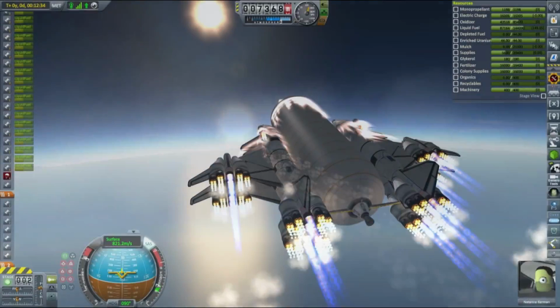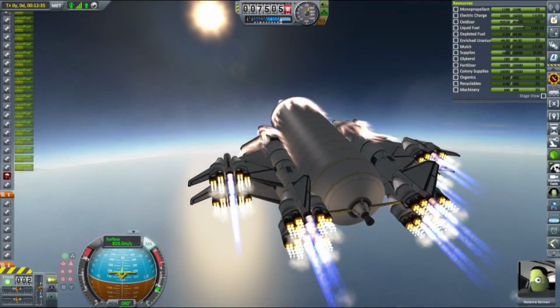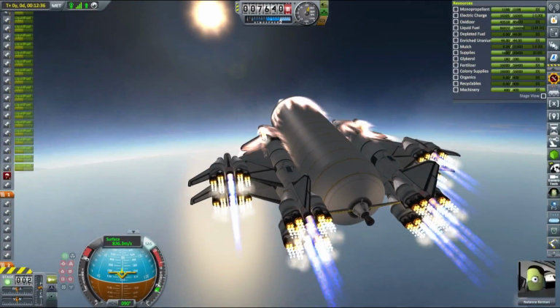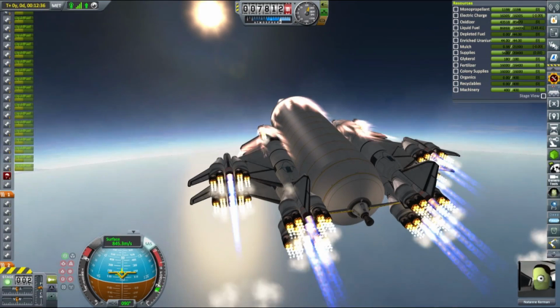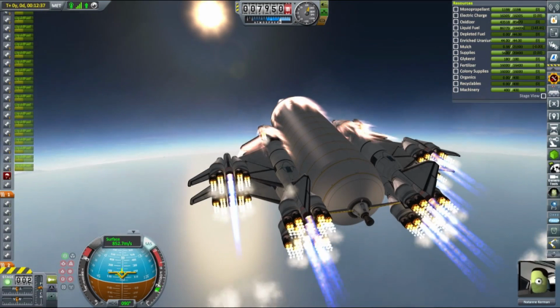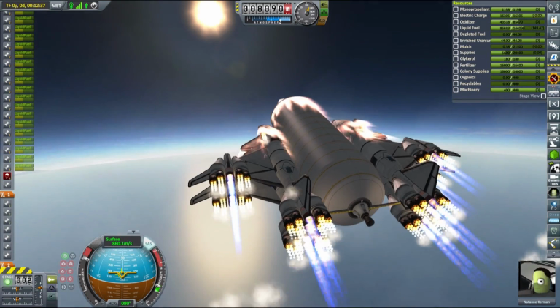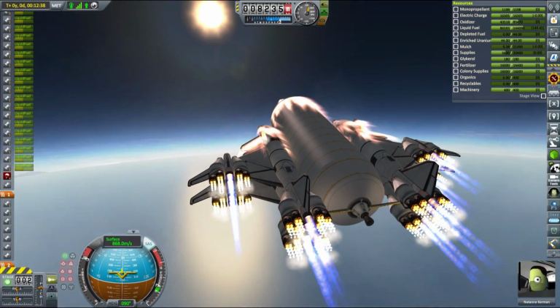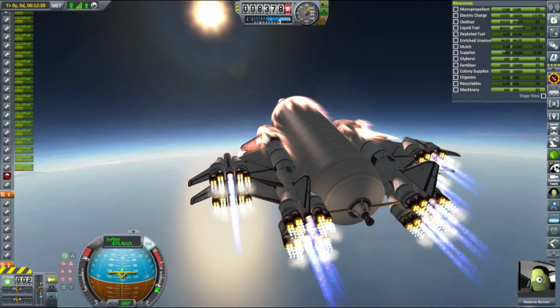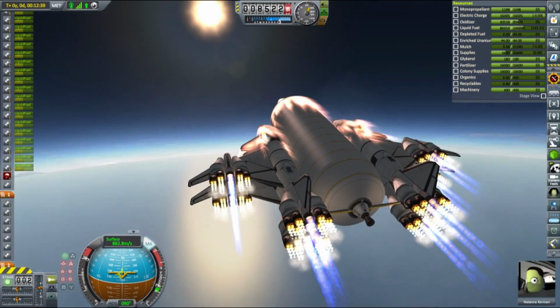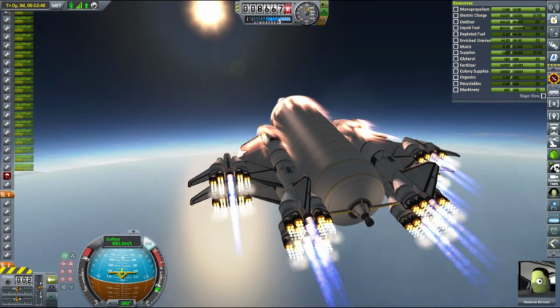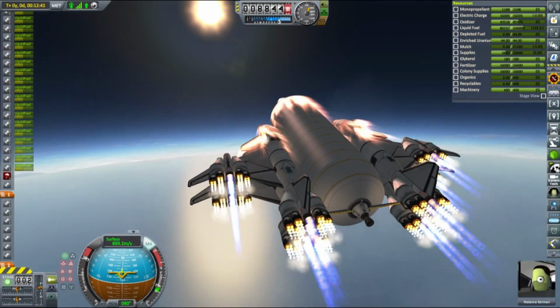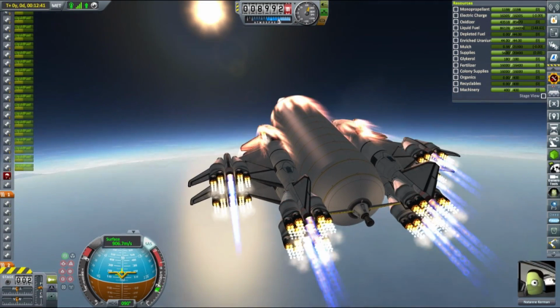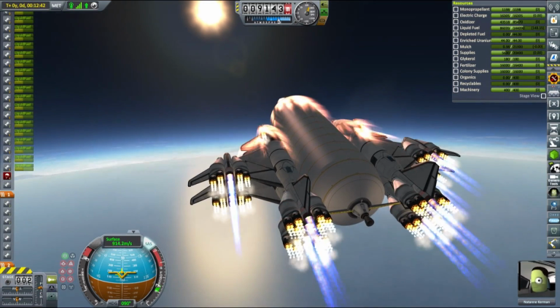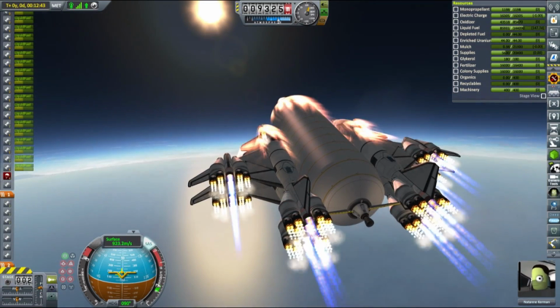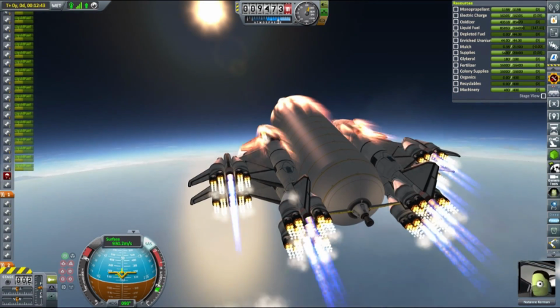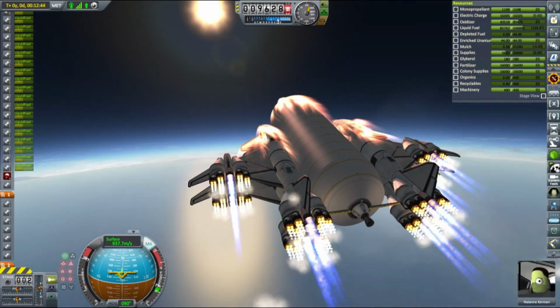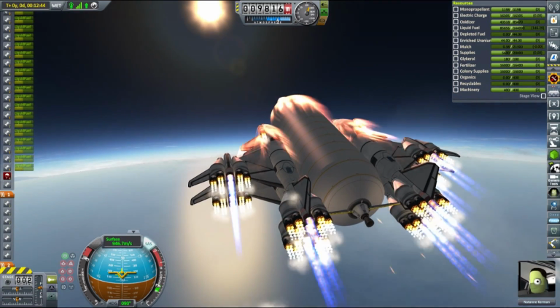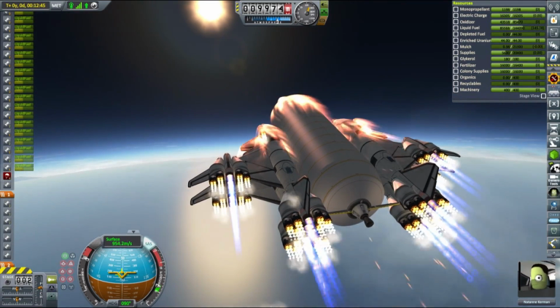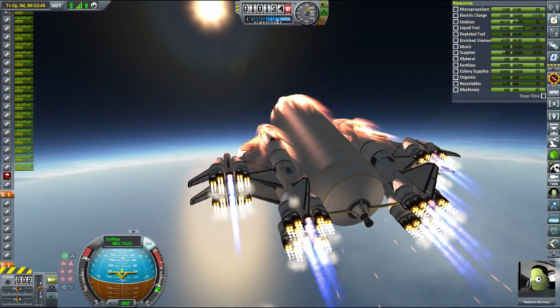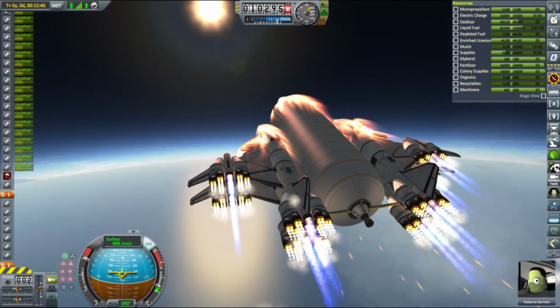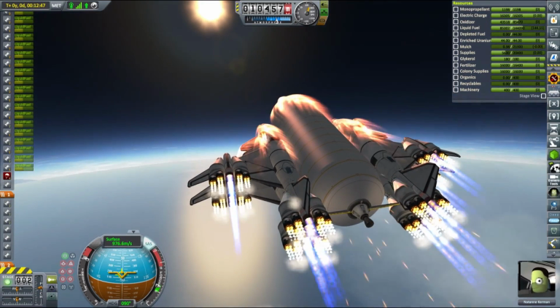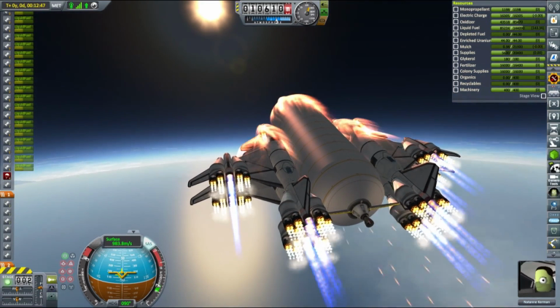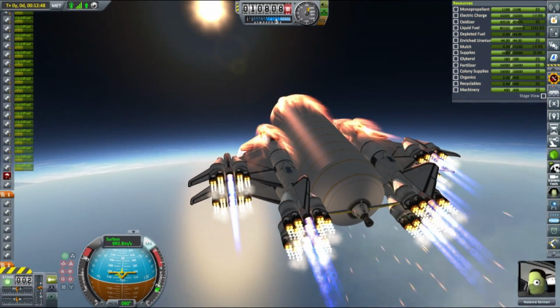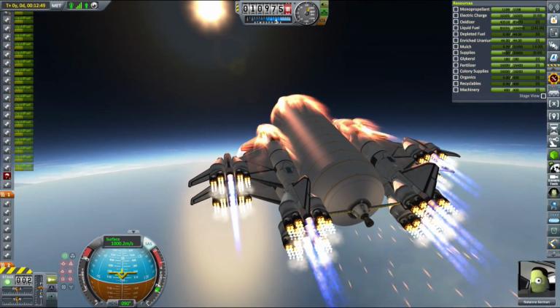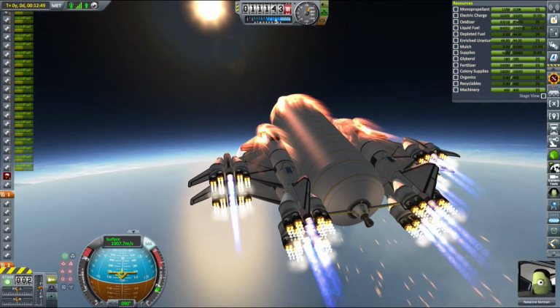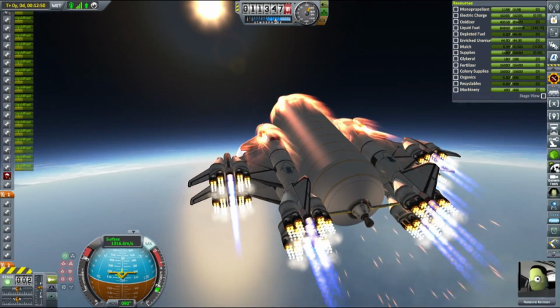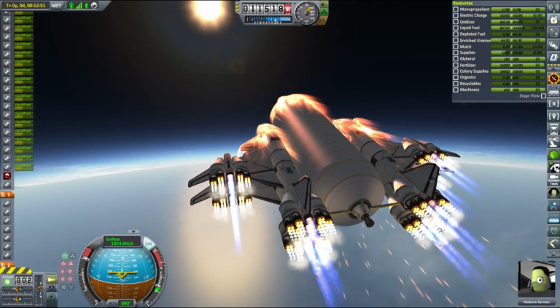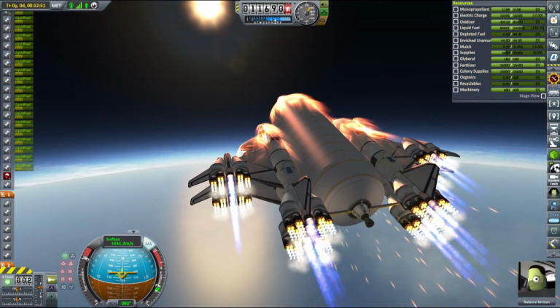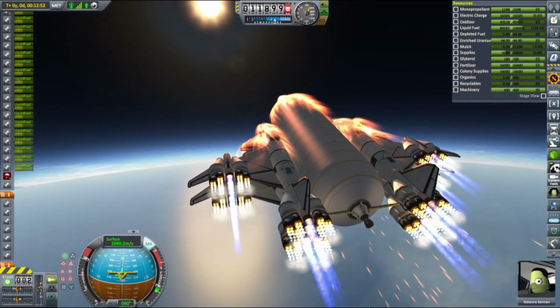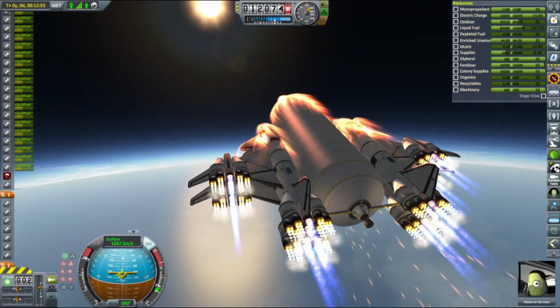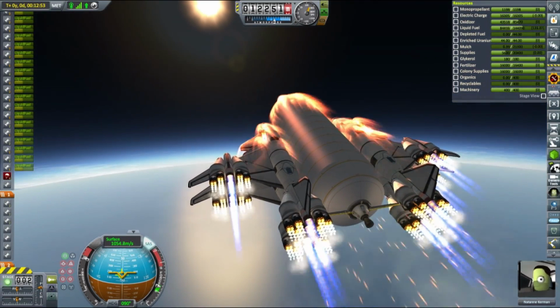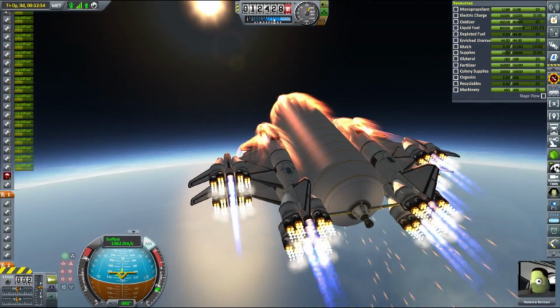Once our vessel is in orbit, I'll talk a little bit about the features of our ship. But for now, enjoy!